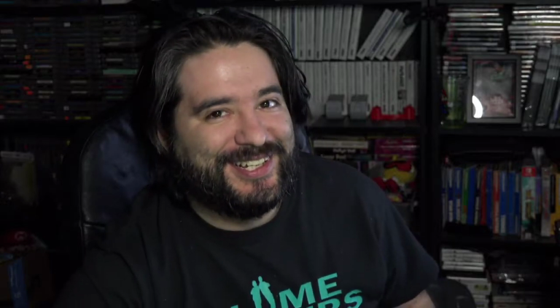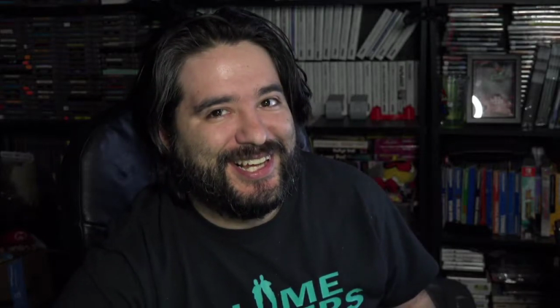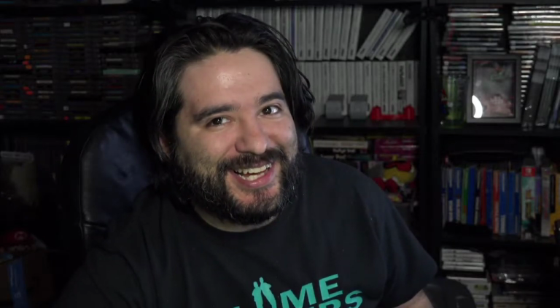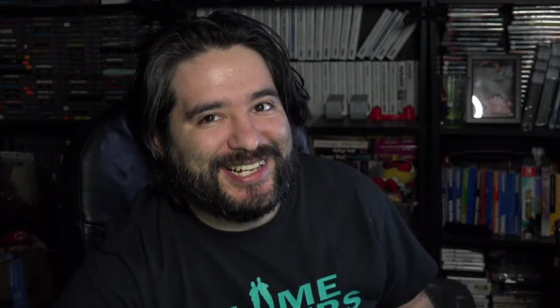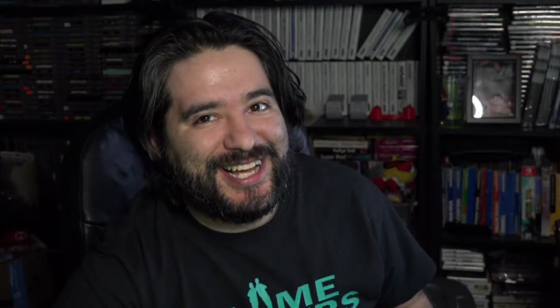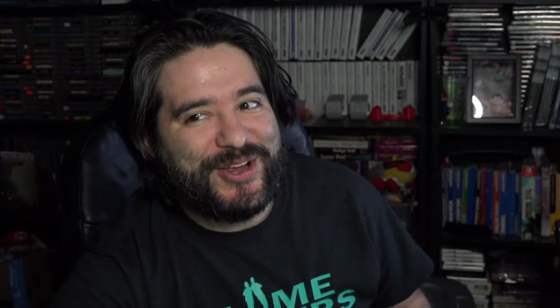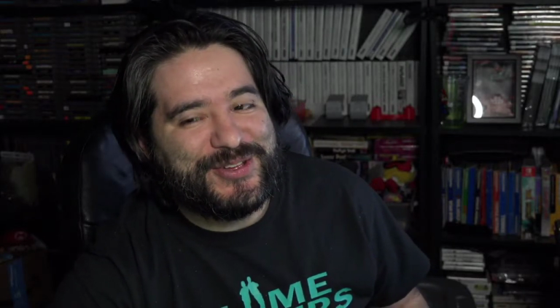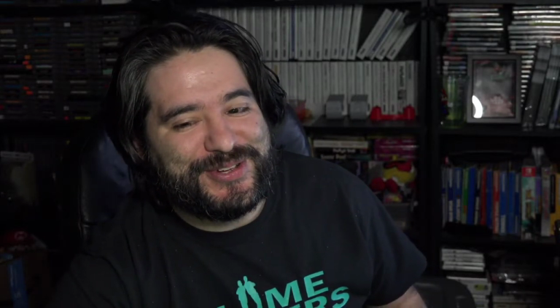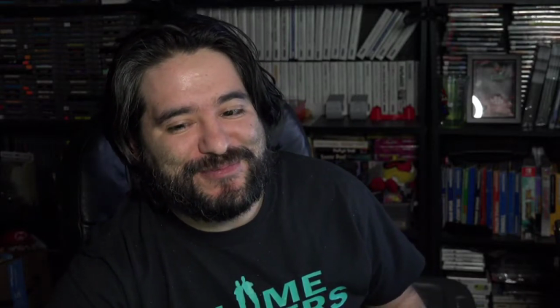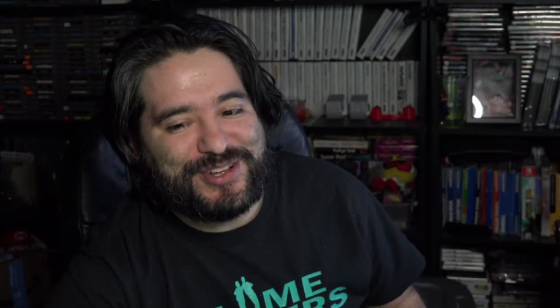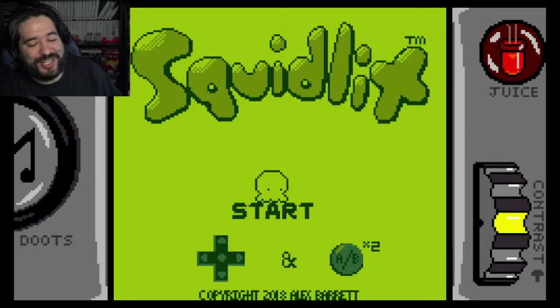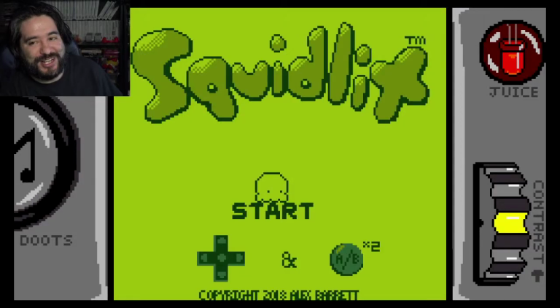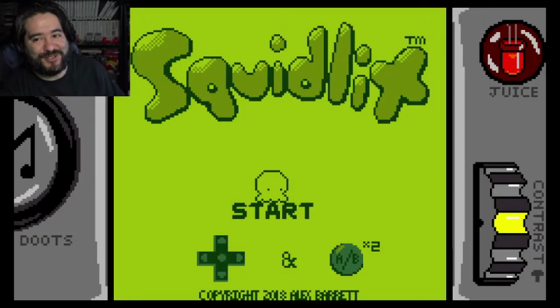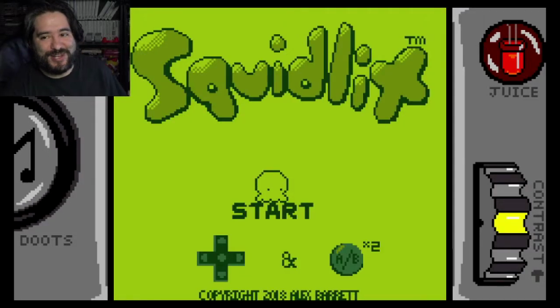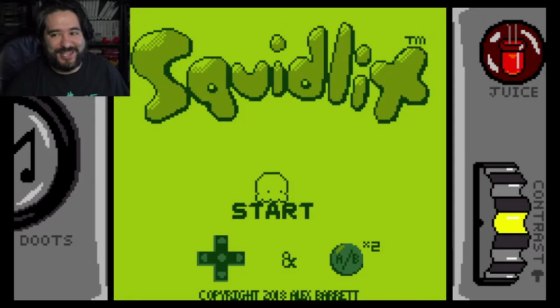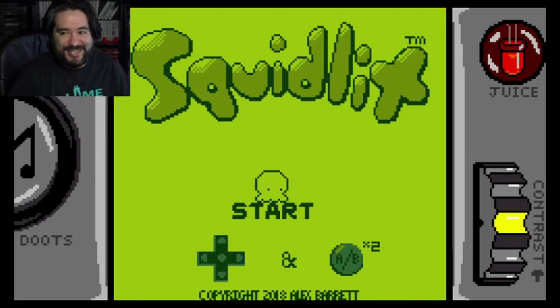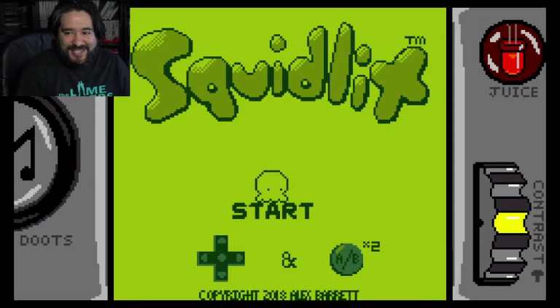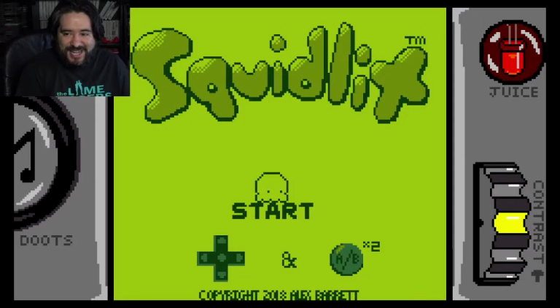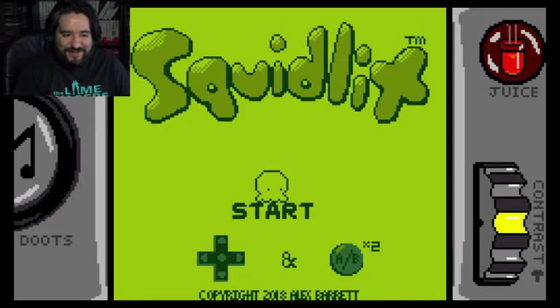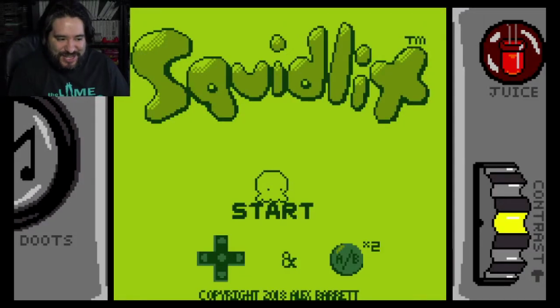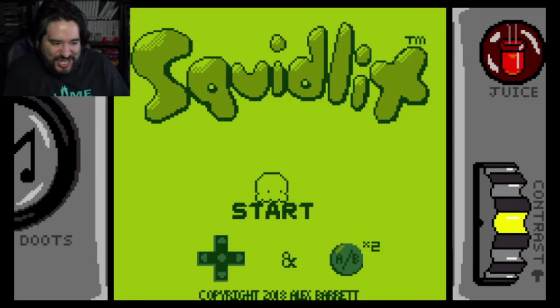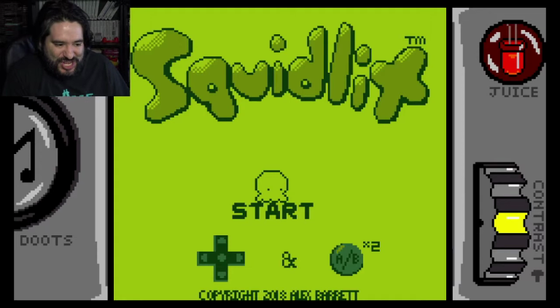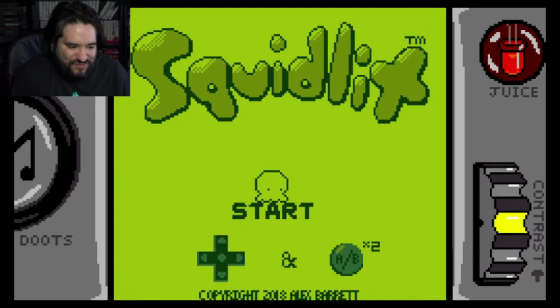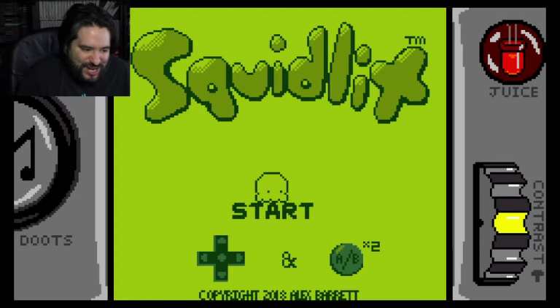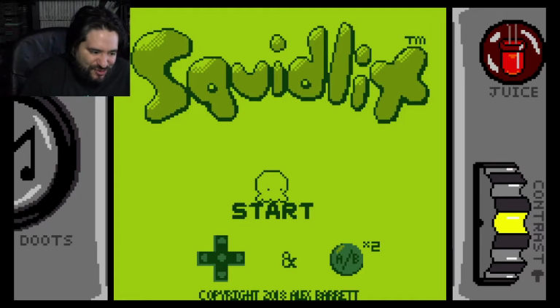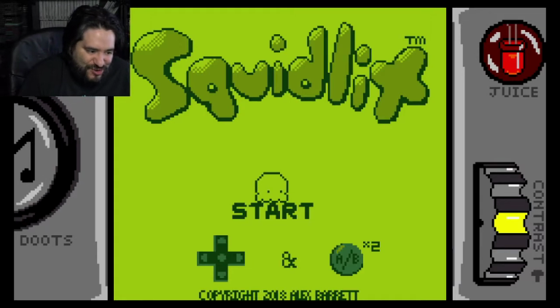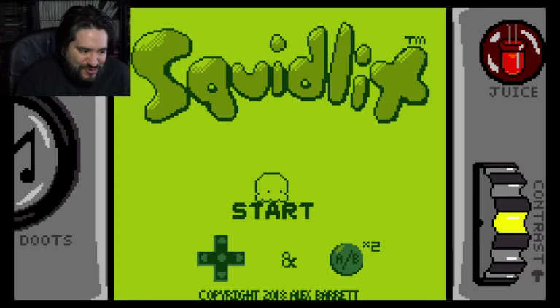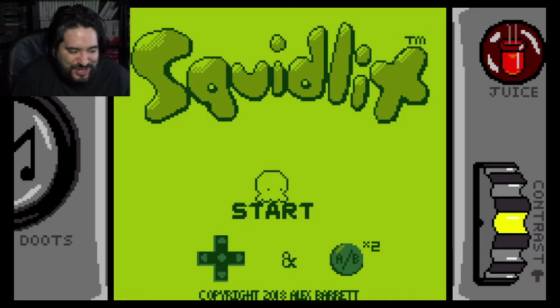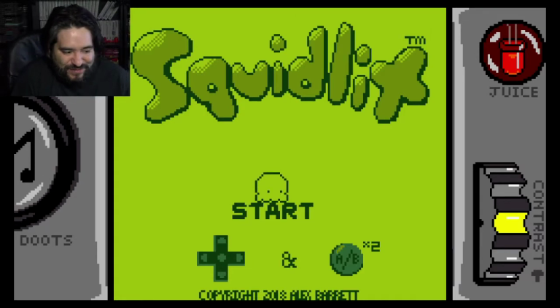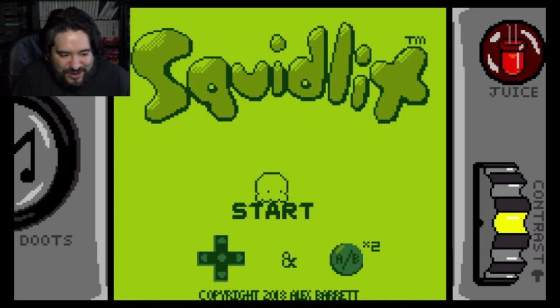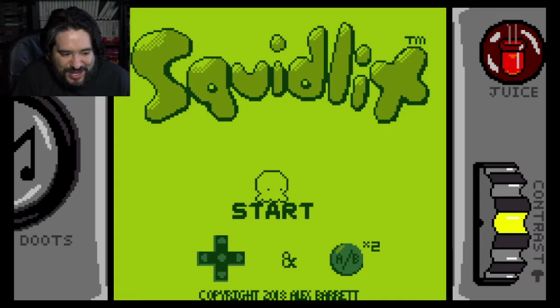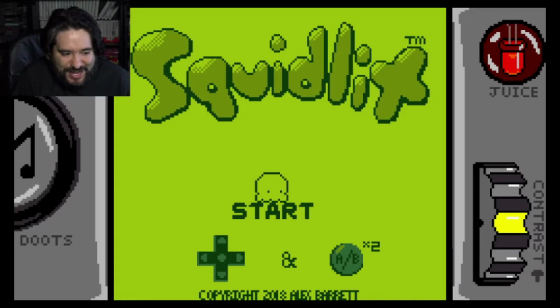Hey guys, how are you doing? We're gonna check out Squid Lit. It's kind of a retro video game.